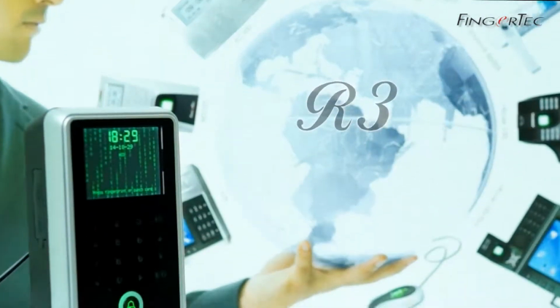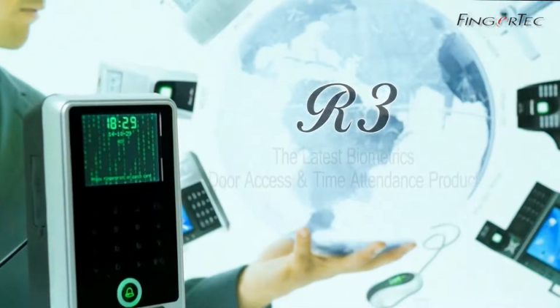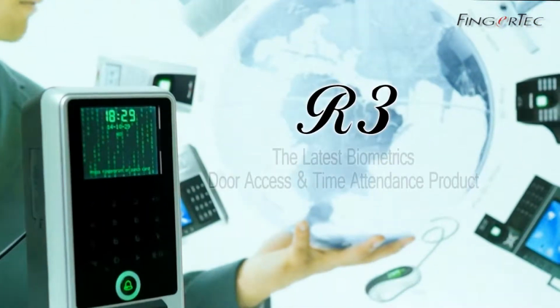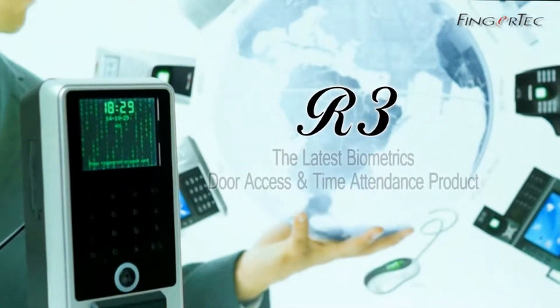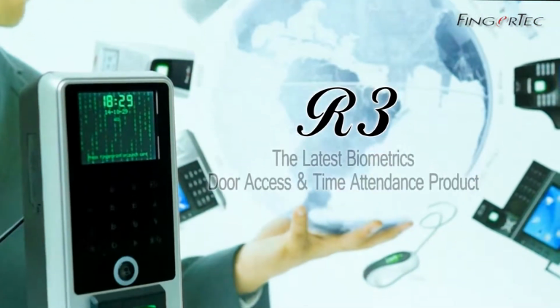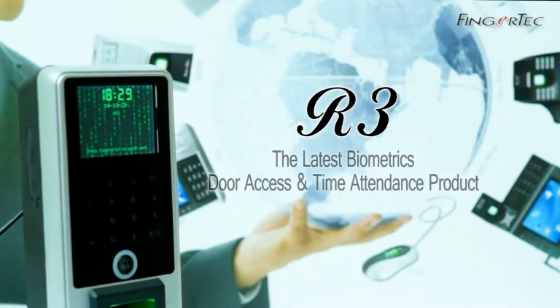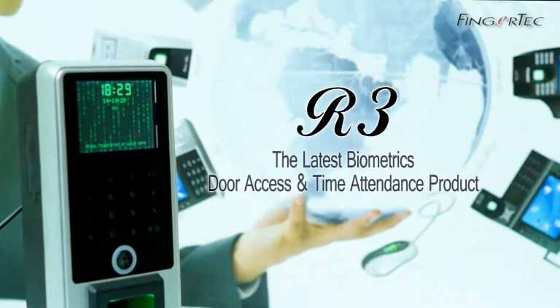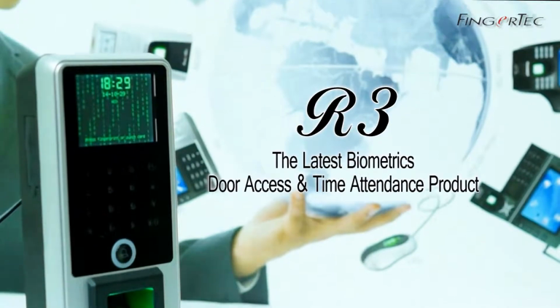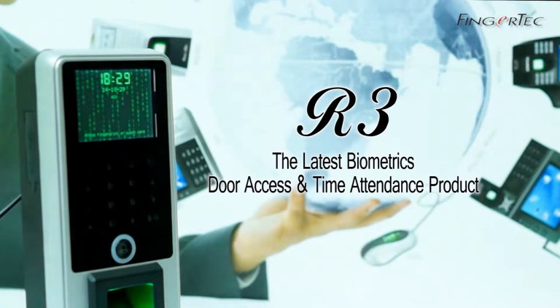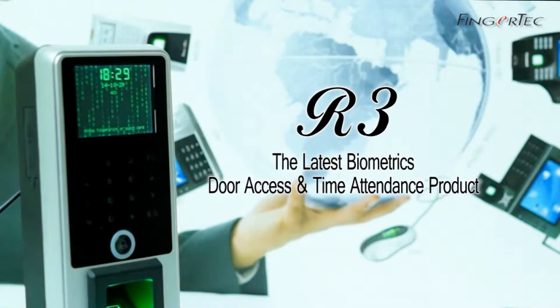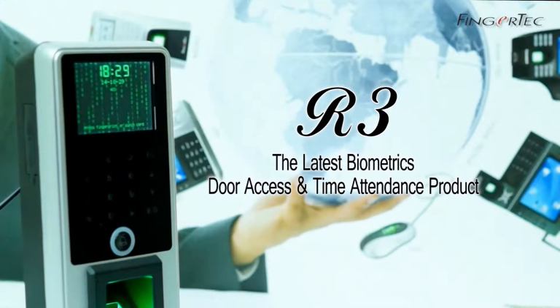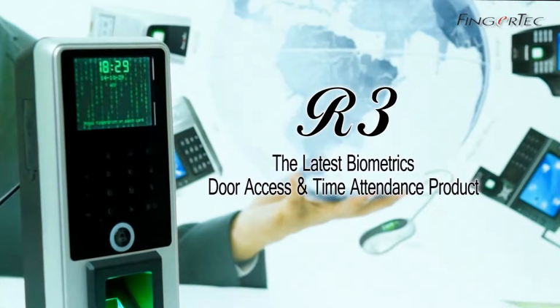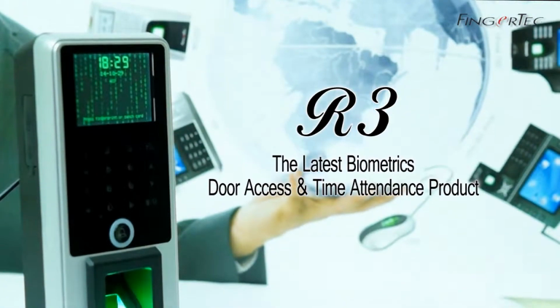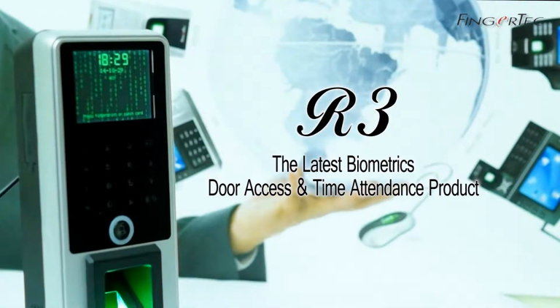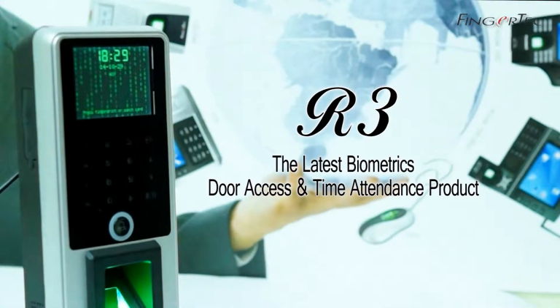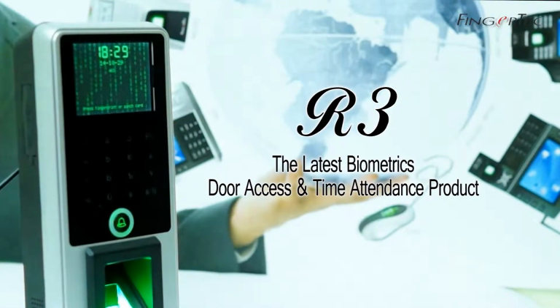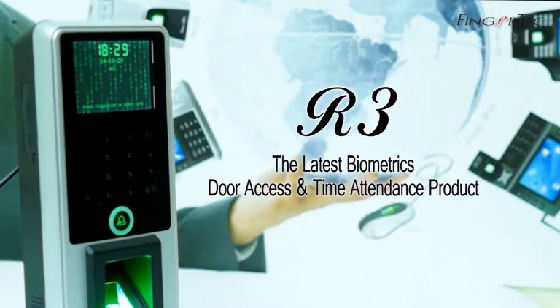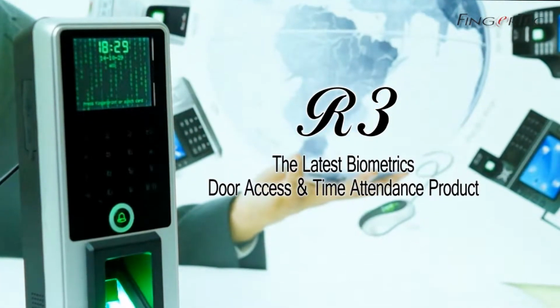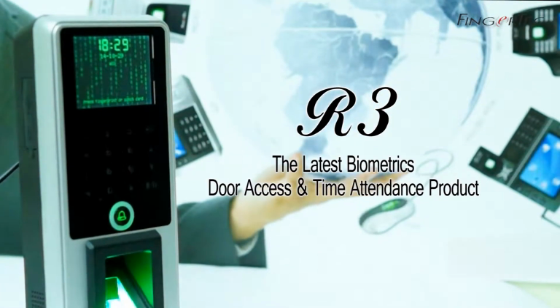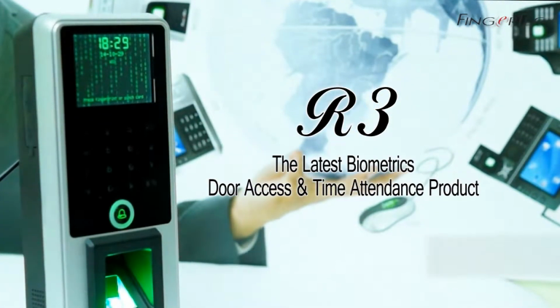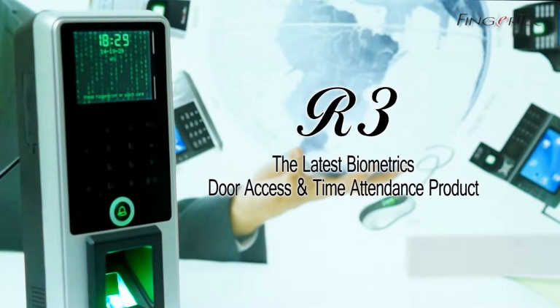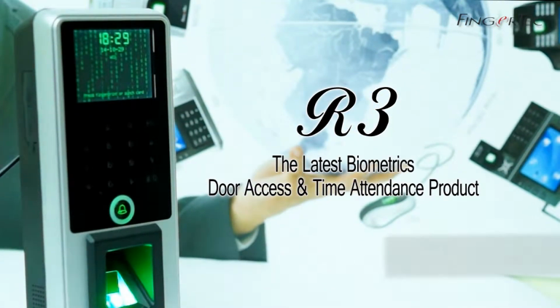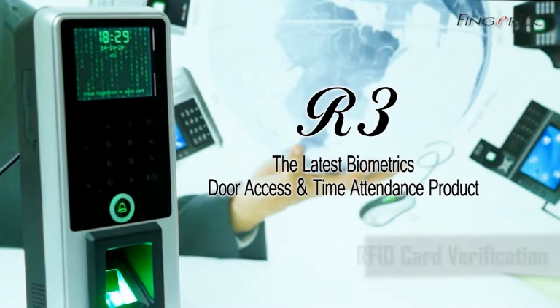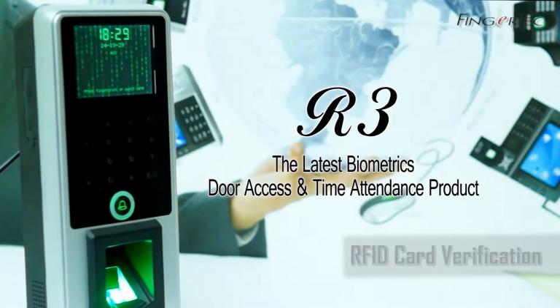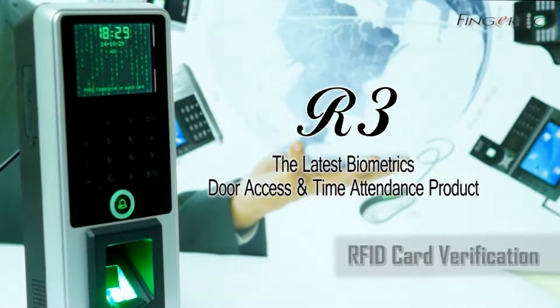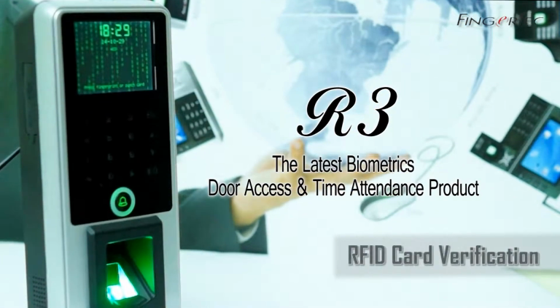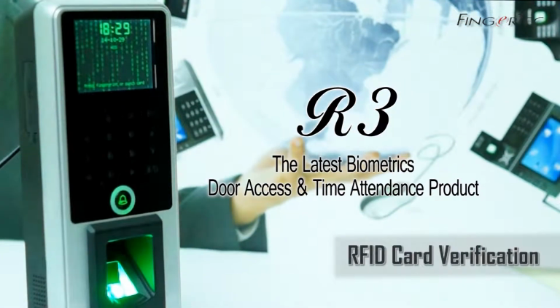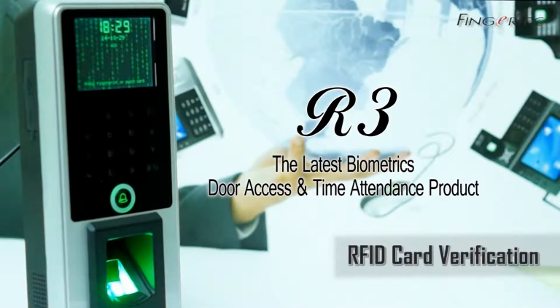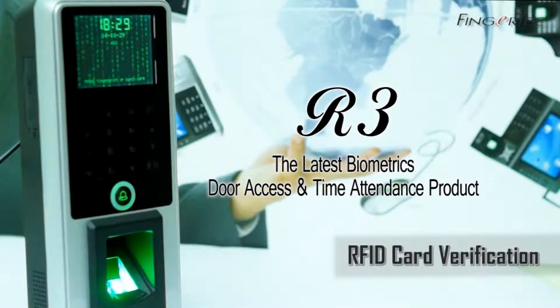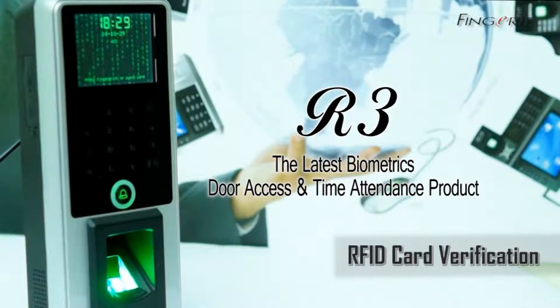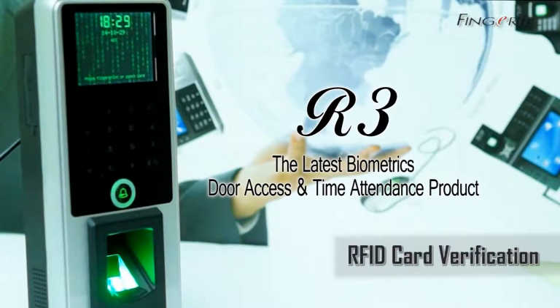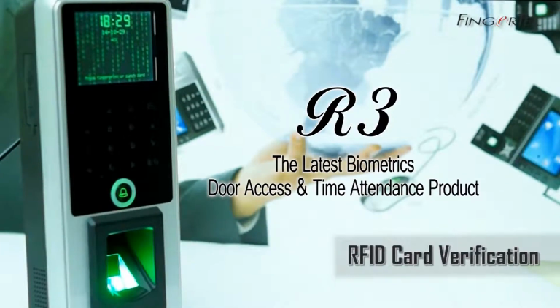R3, the latest biometric door access and time attendance product. RFID card verification.